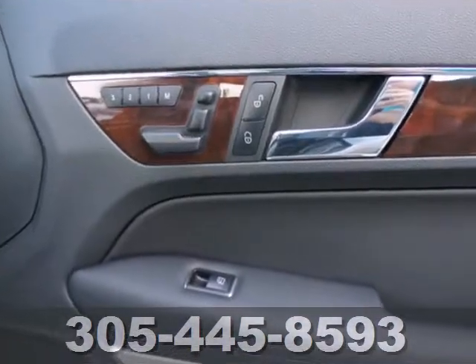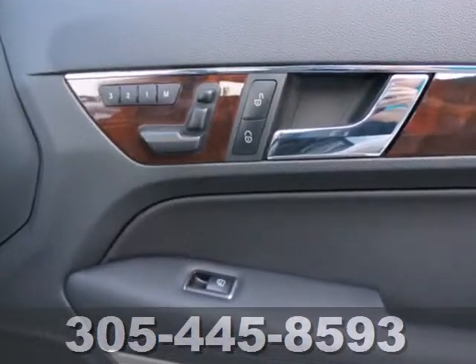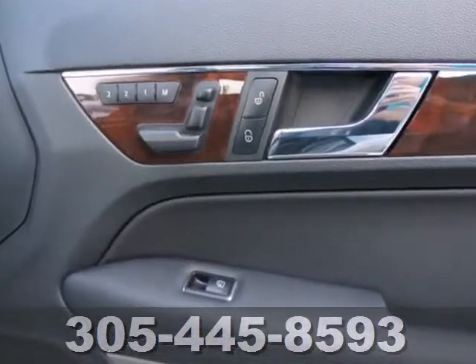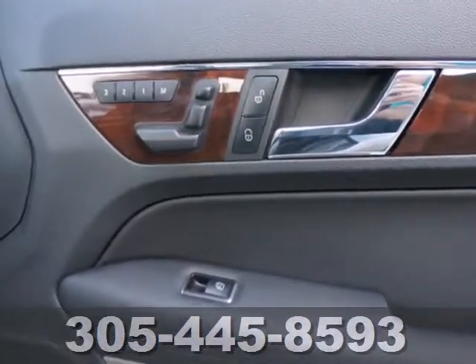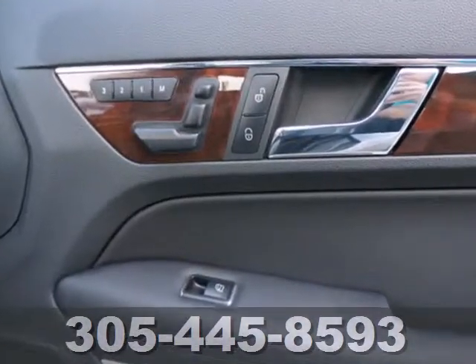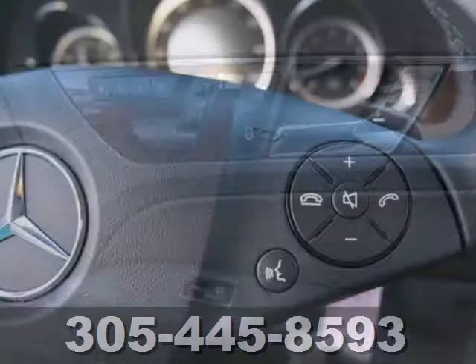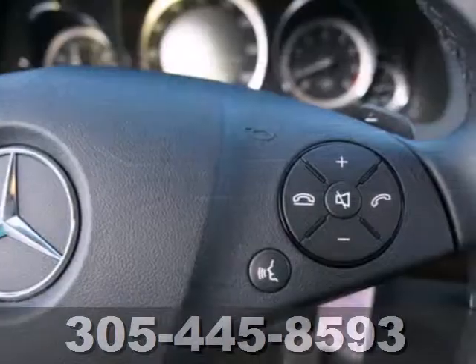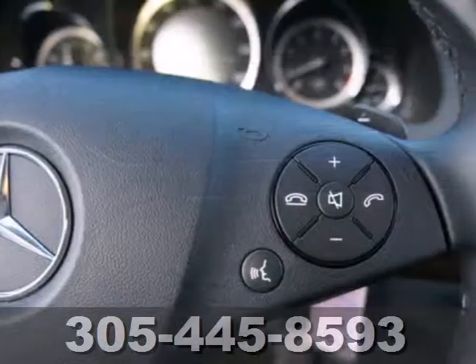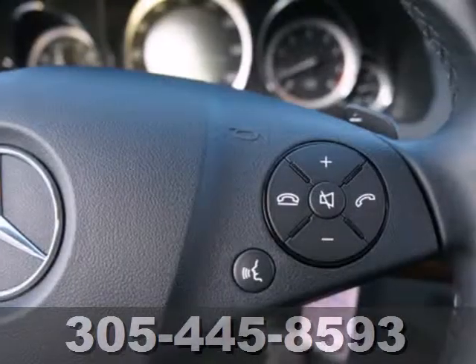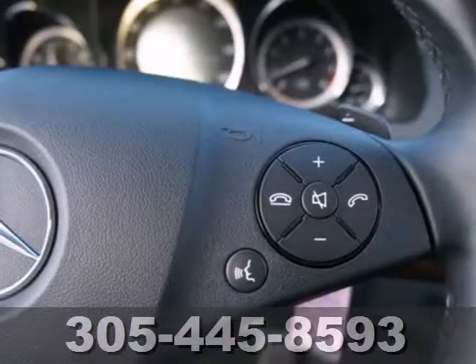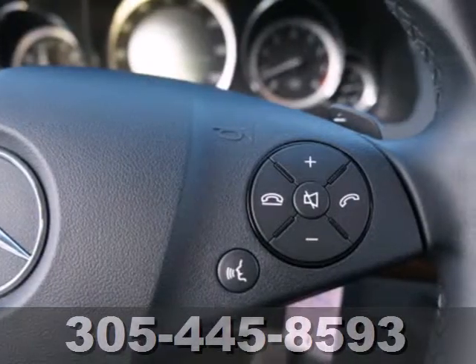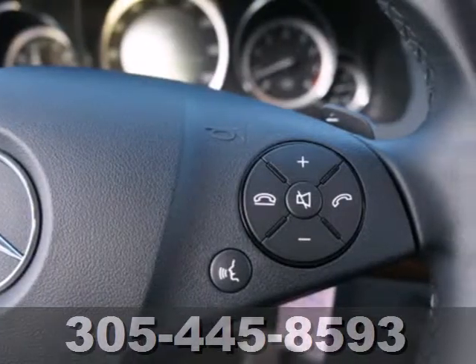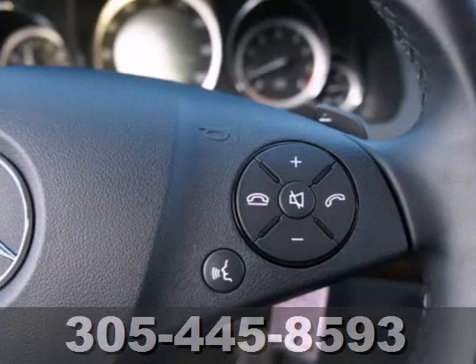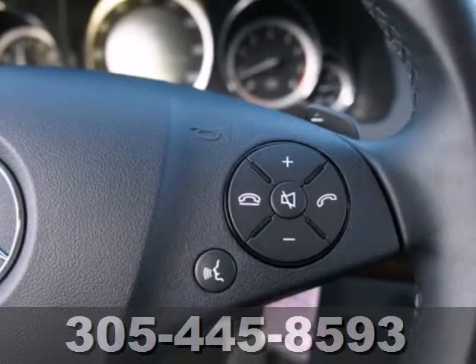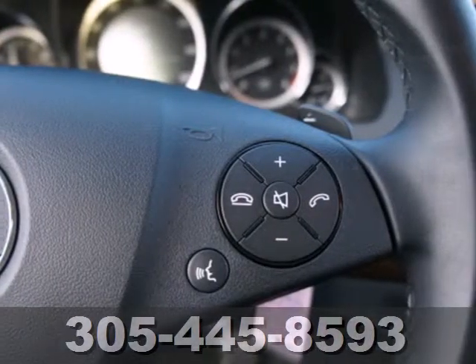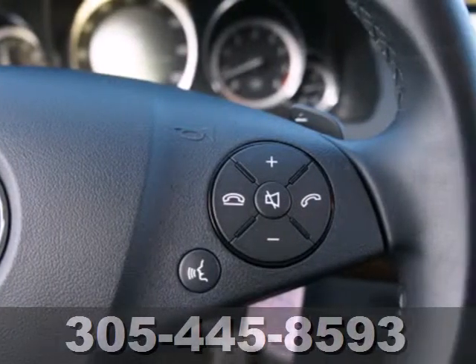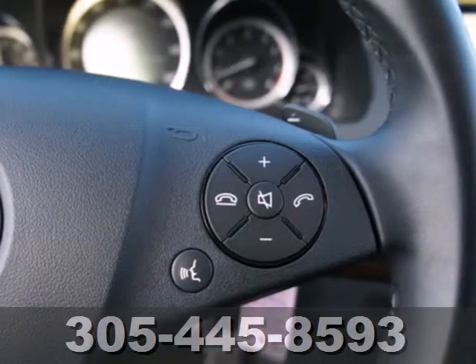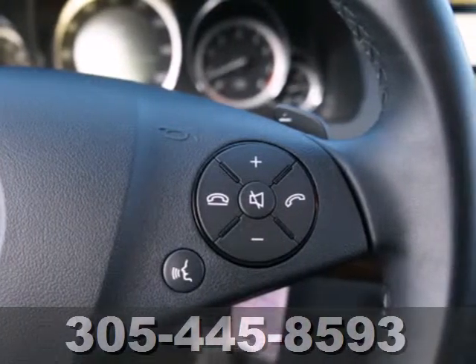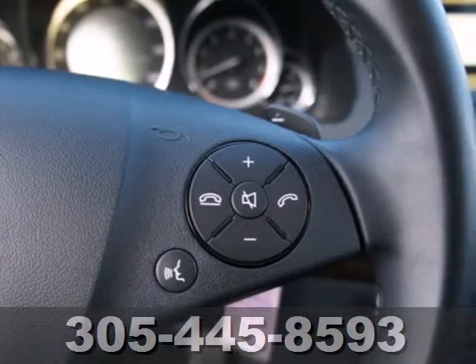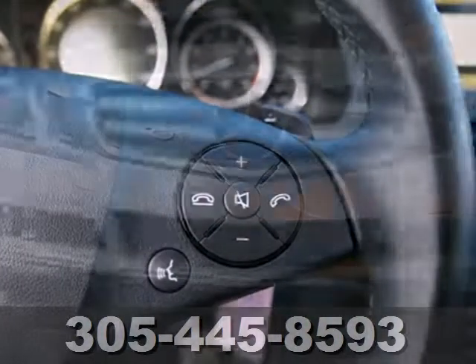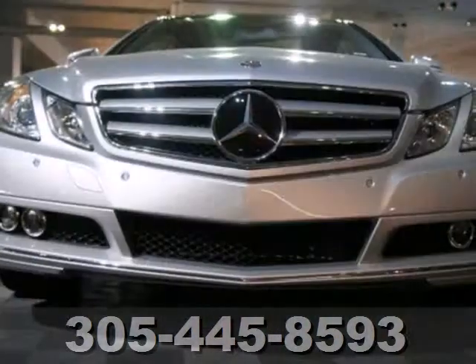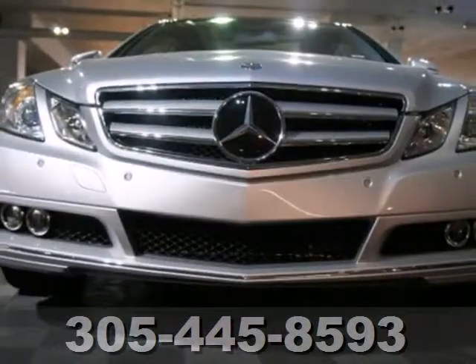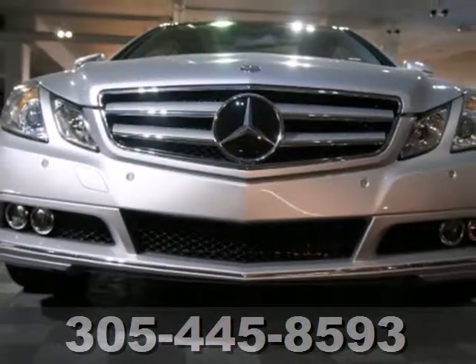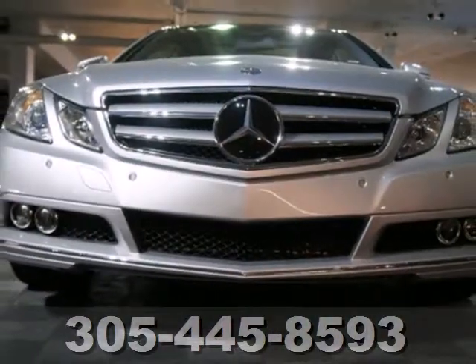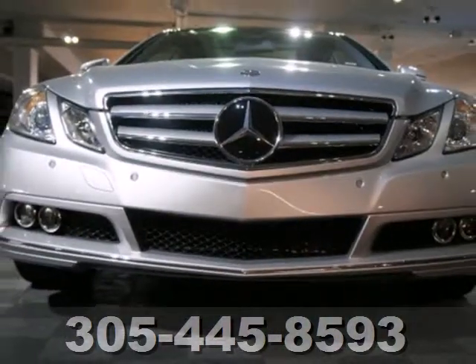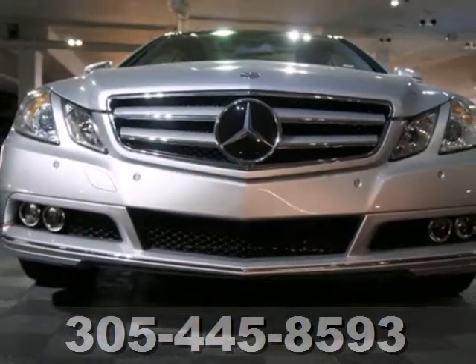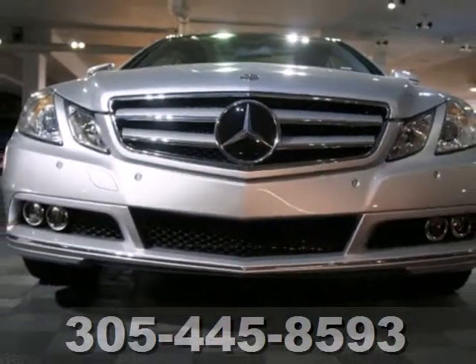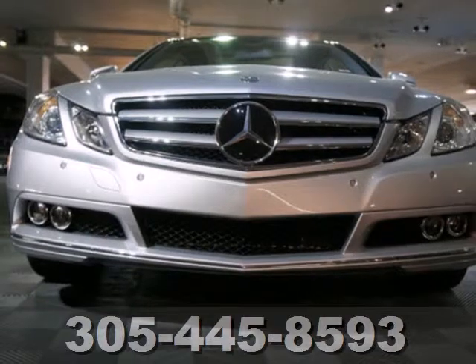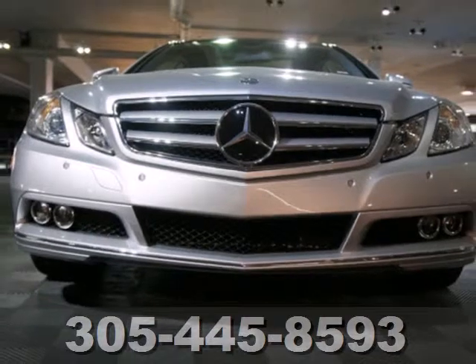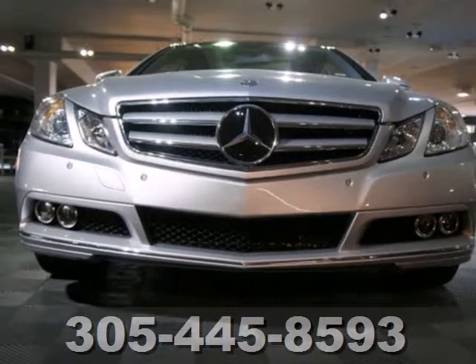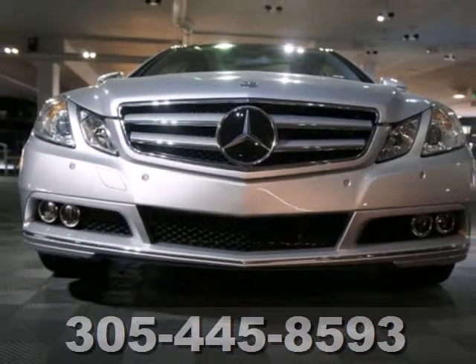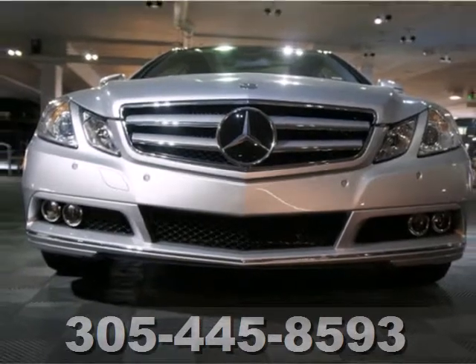E stands for excellence and that's exactly what you'll find in the Mercedes E-Class with its unprecedented performance, style and luxury.